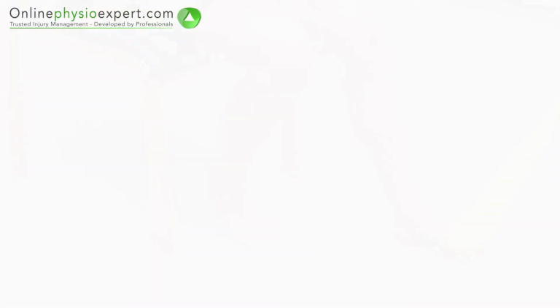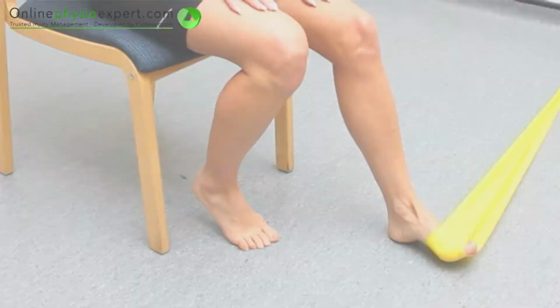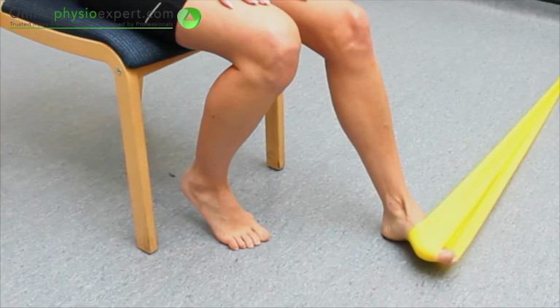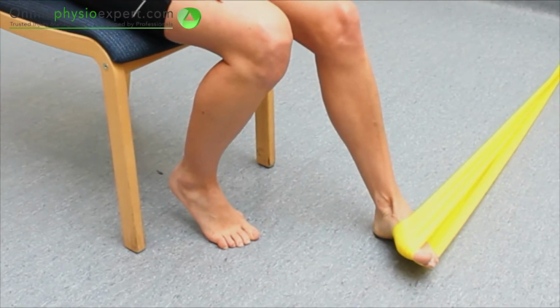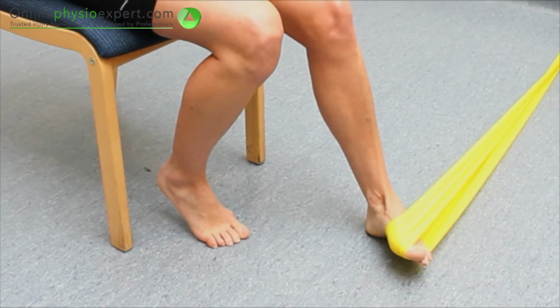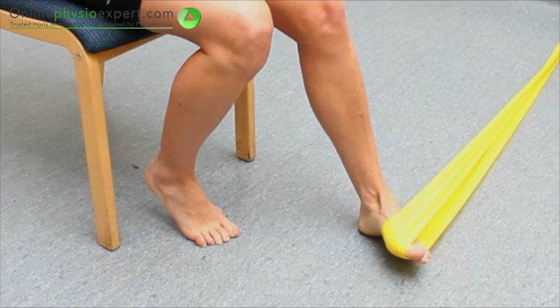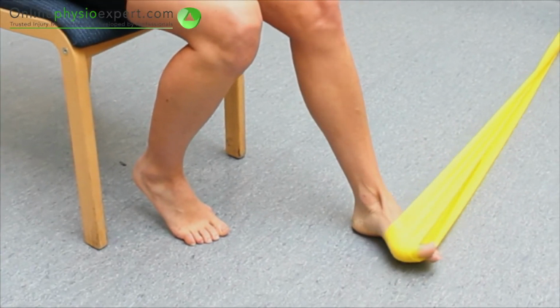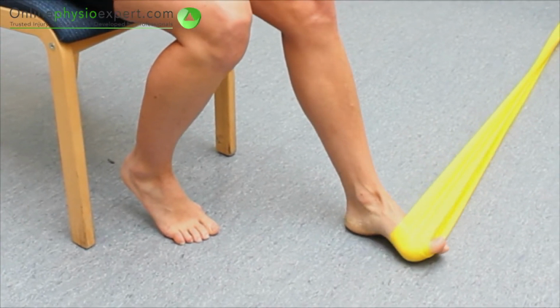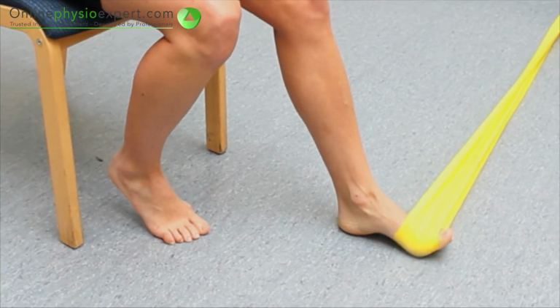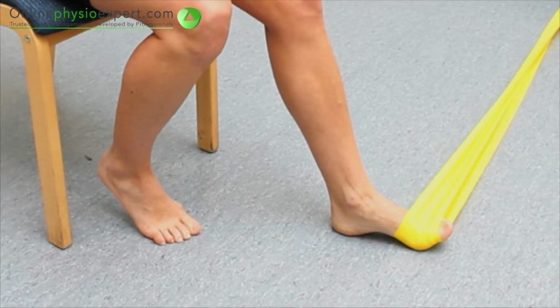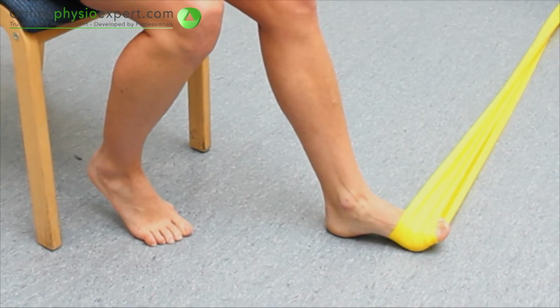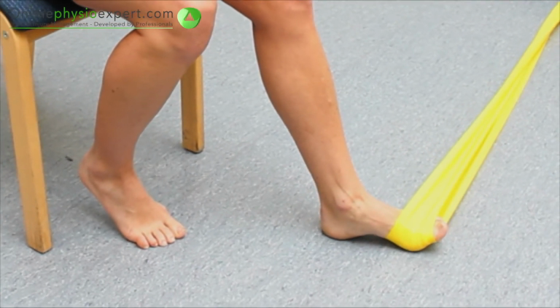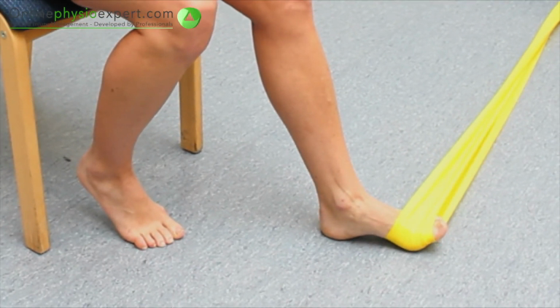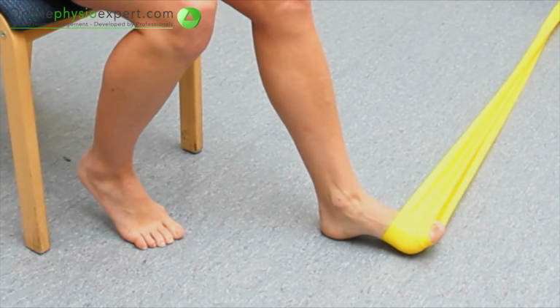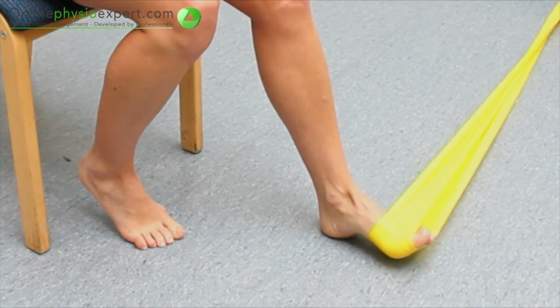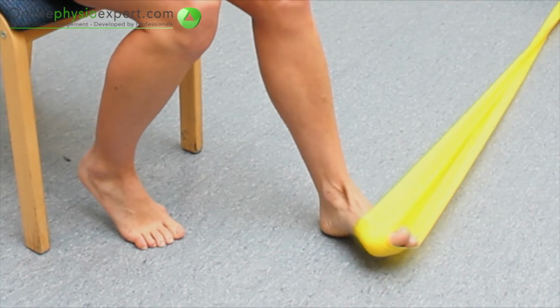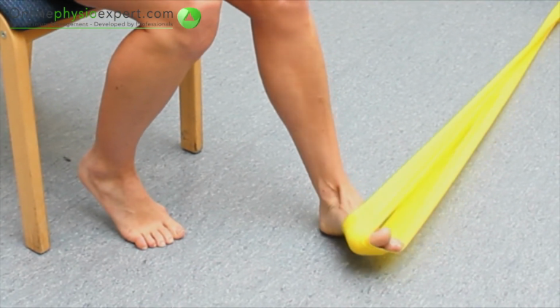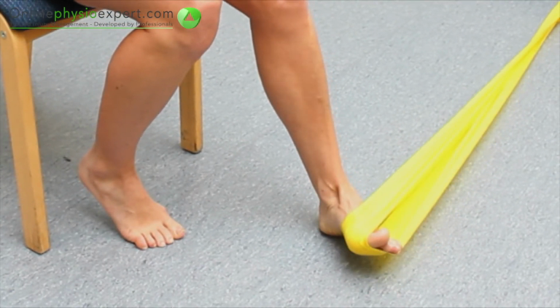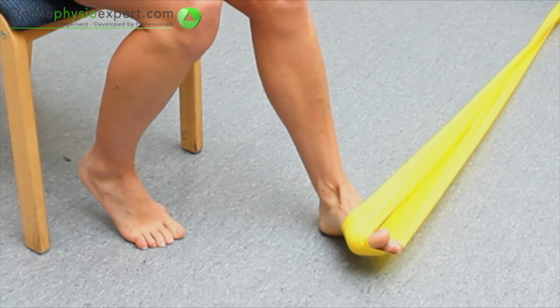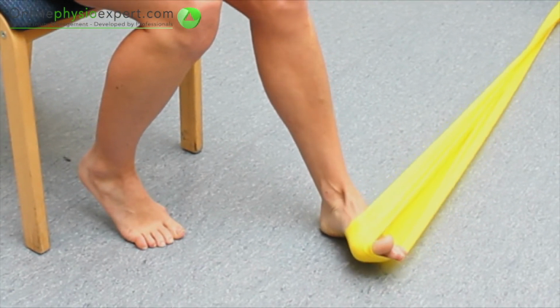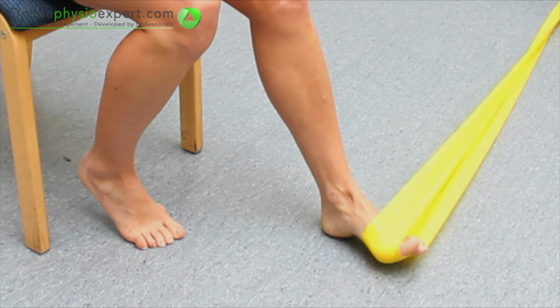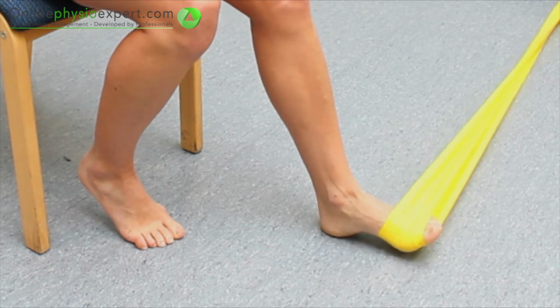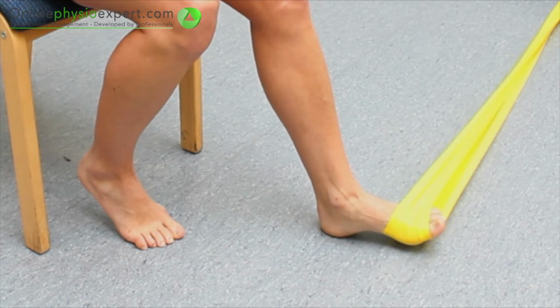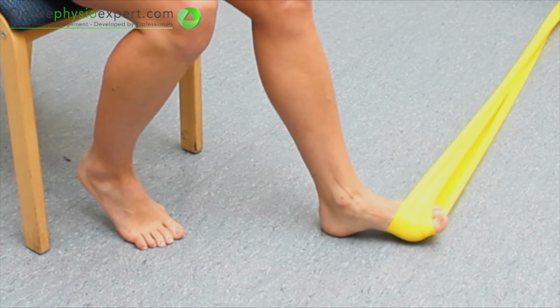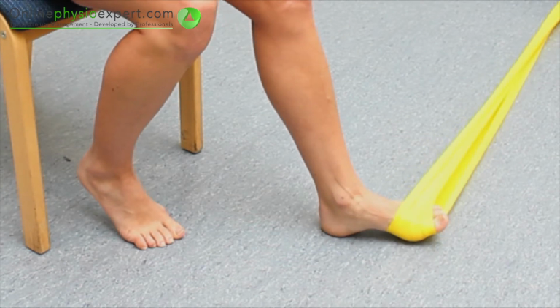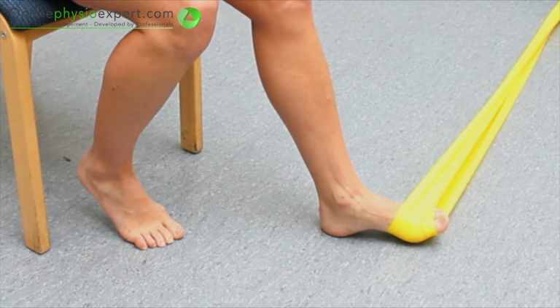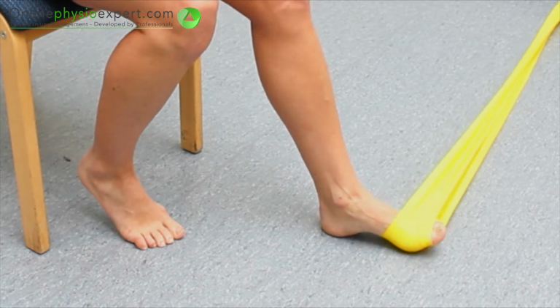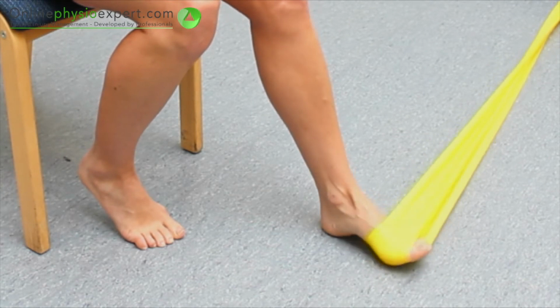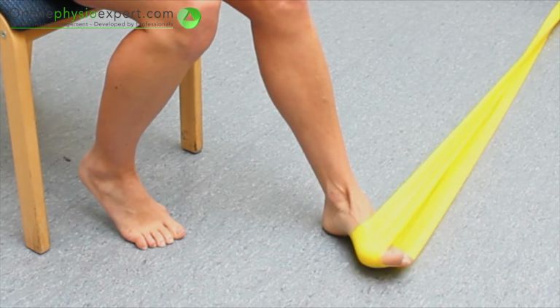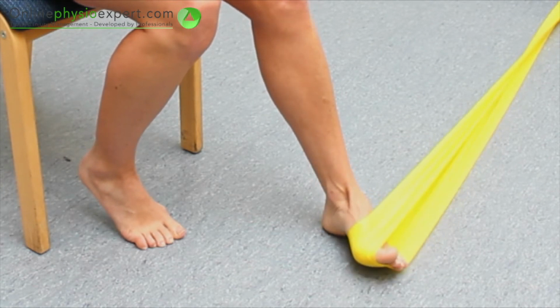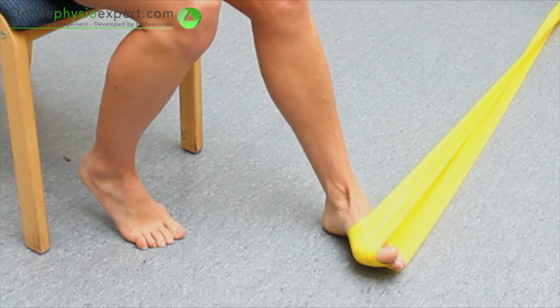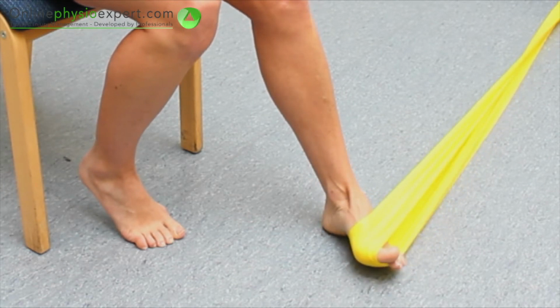When performed correctly, you should feel this exercise target the ankle inverter muscles and tendons in your shin and to the inside of your ankle and foot.